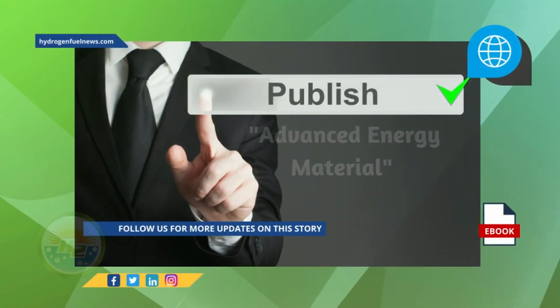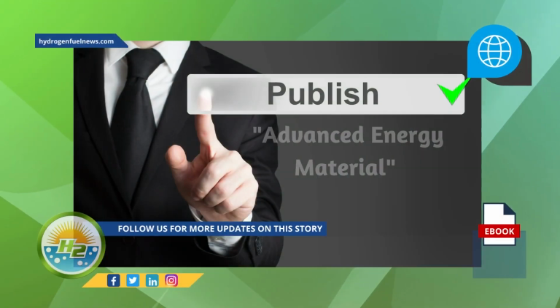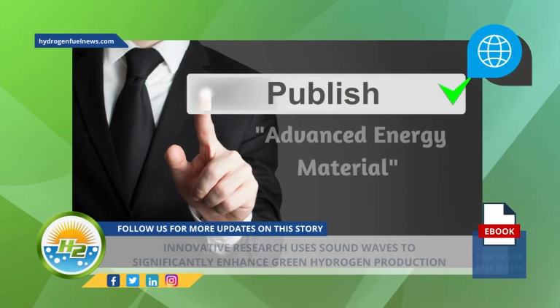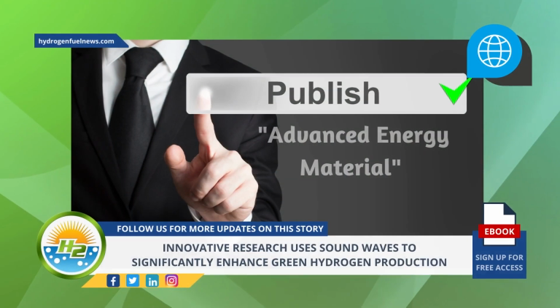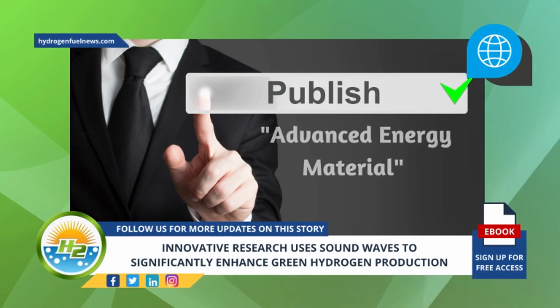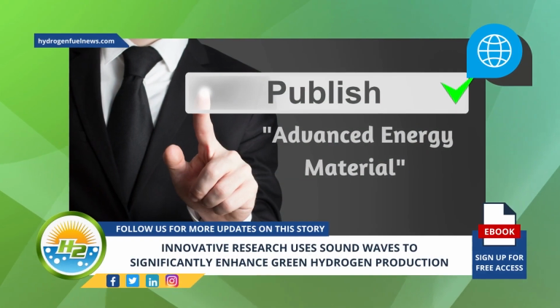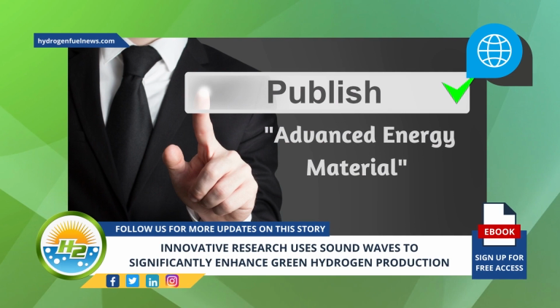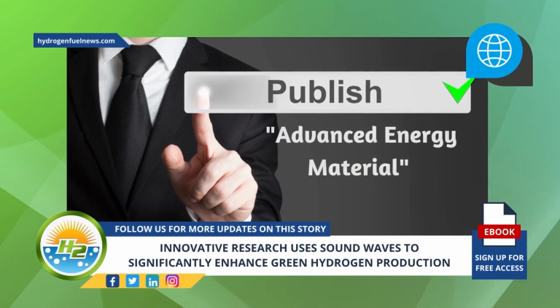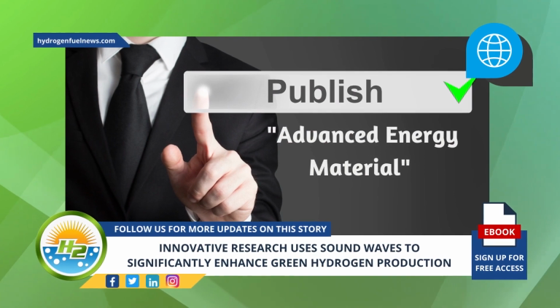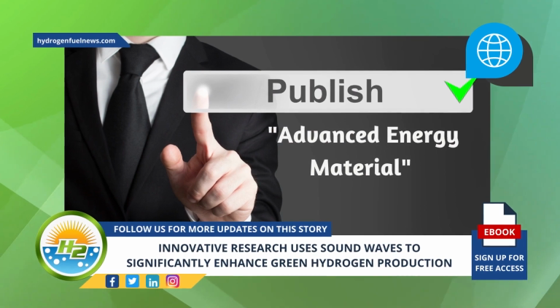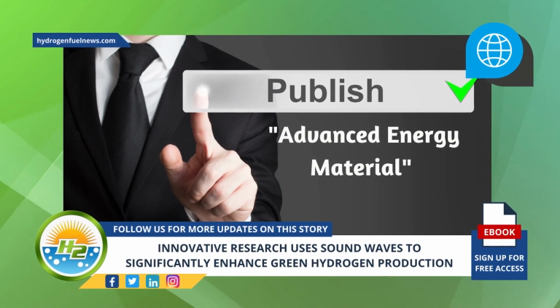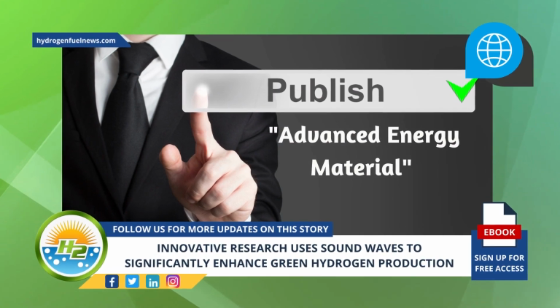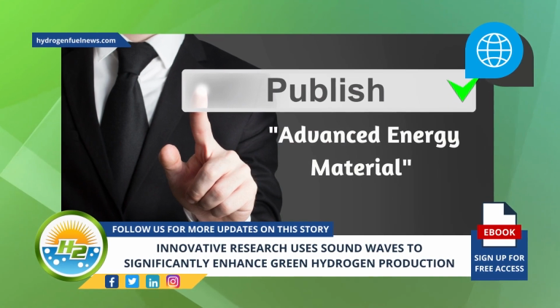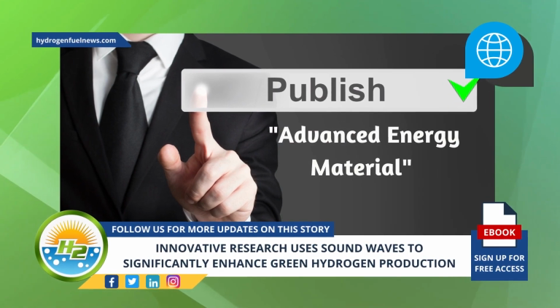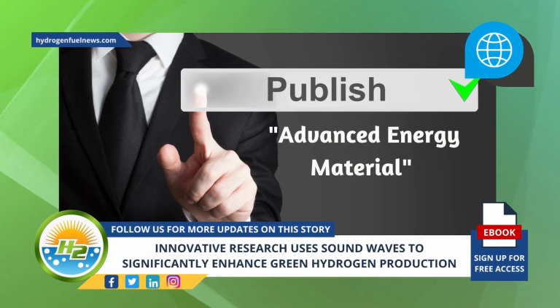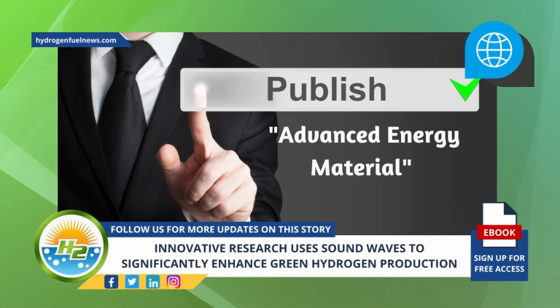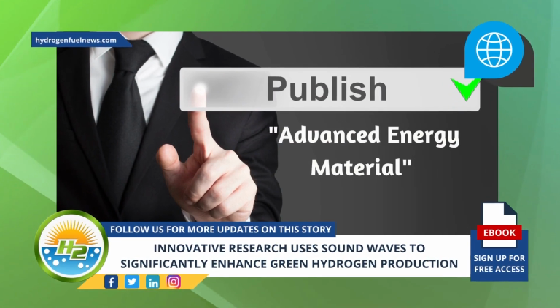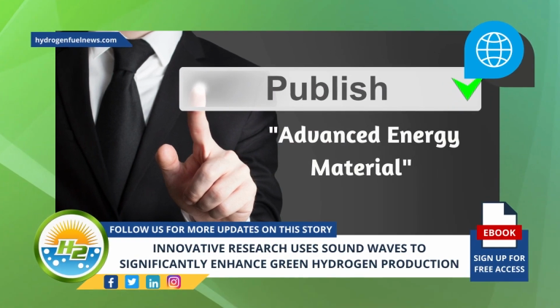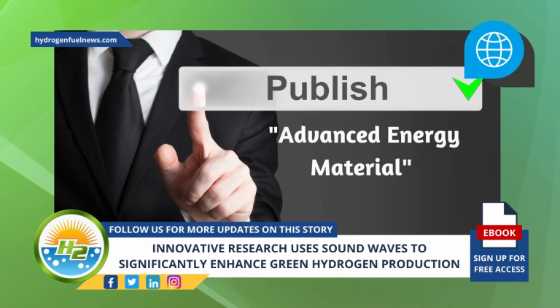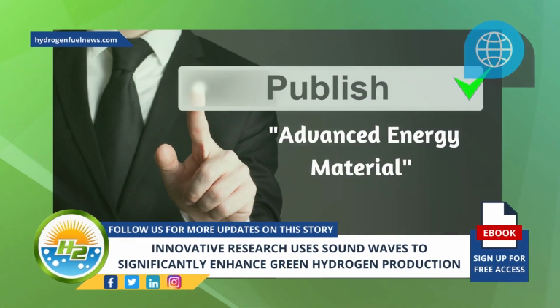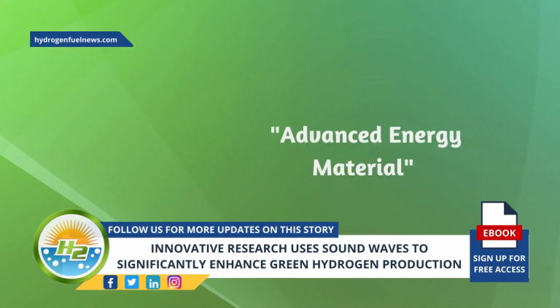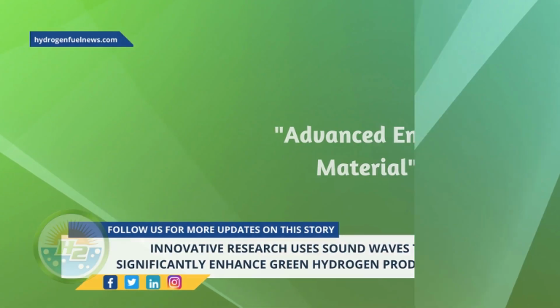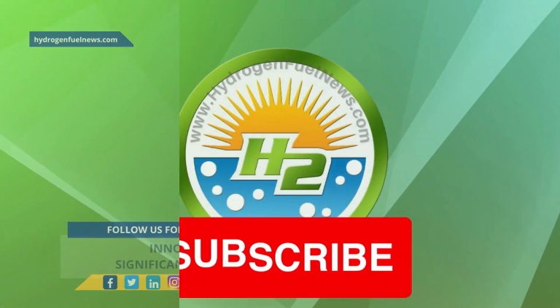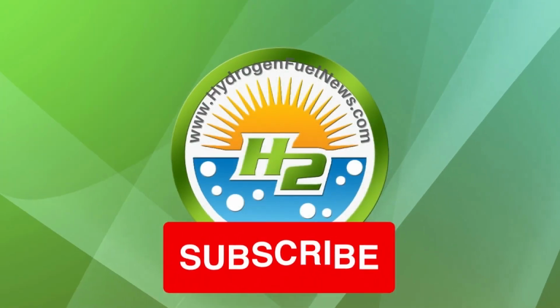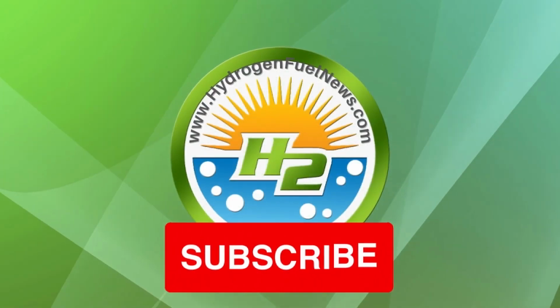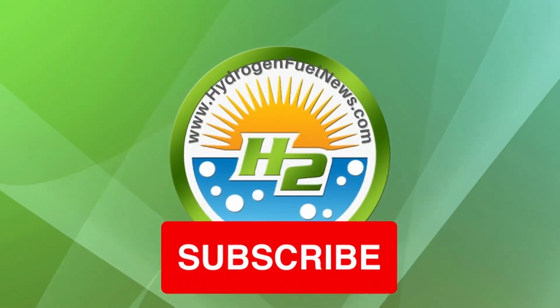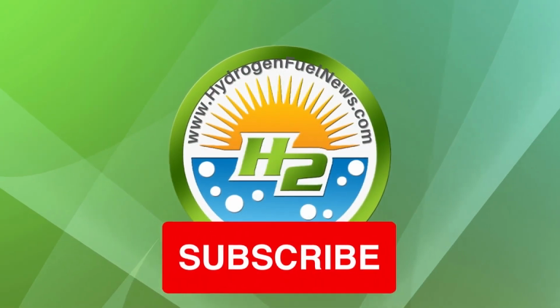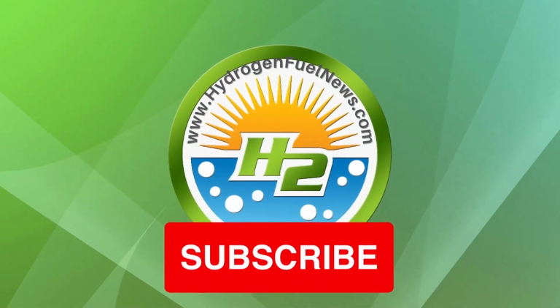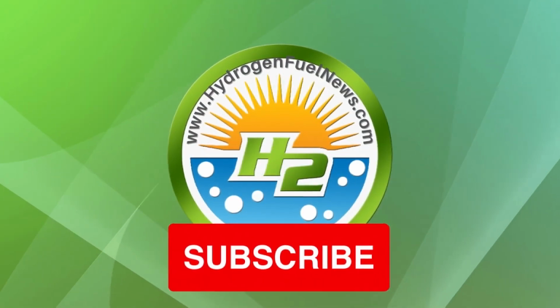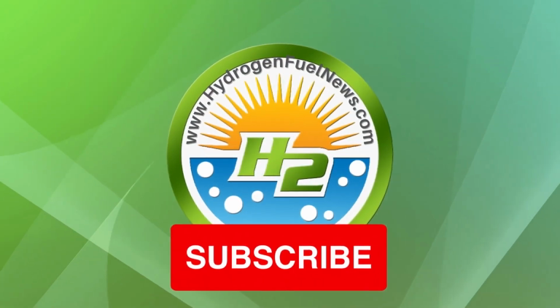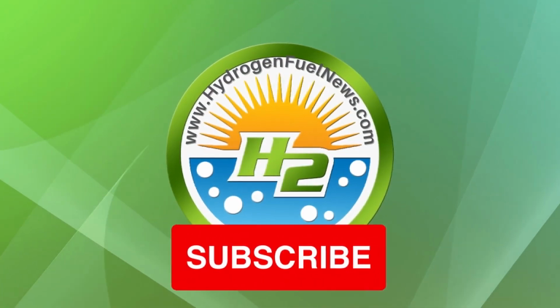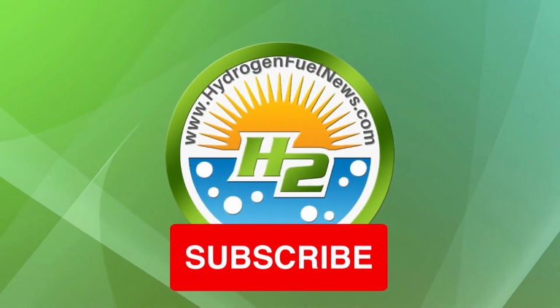The research has been published in the scientific journal Advanced Energy Materials. I'm Jake Martin and that's it for now.